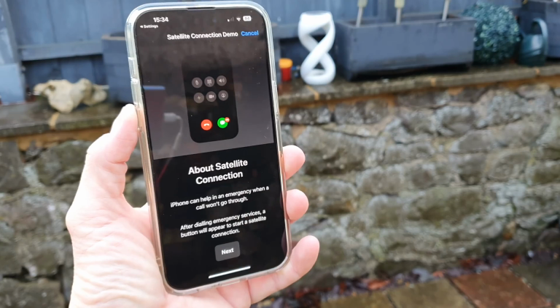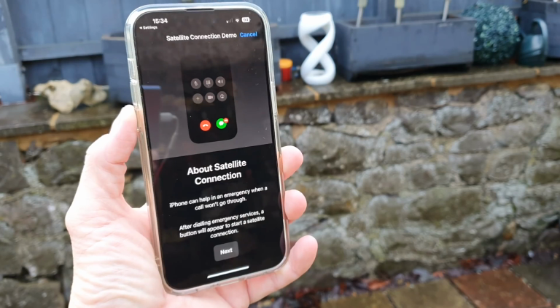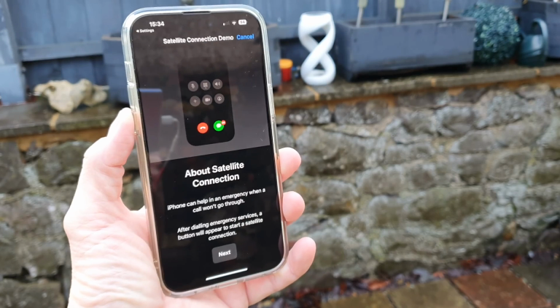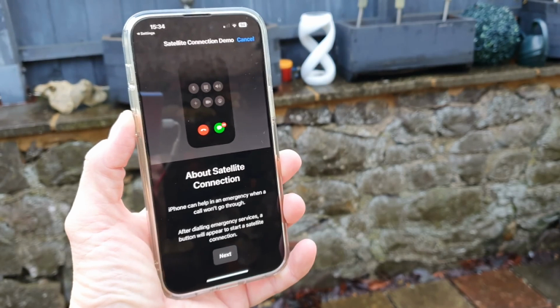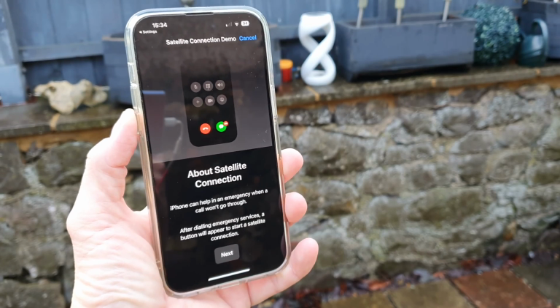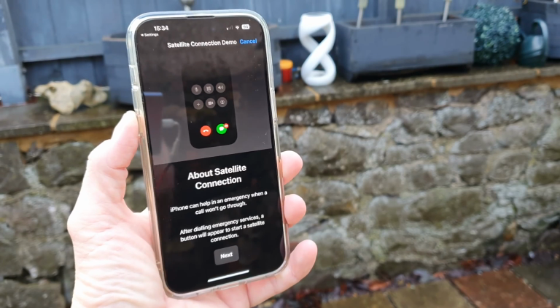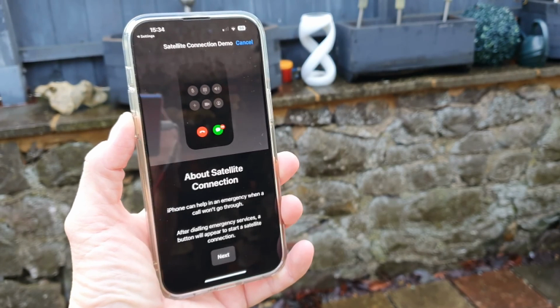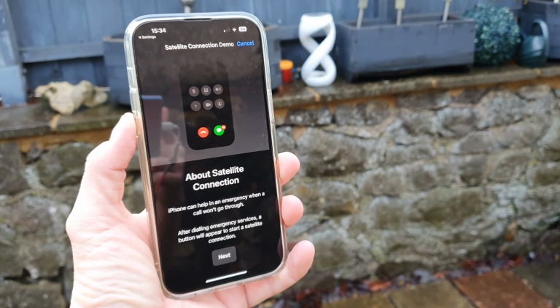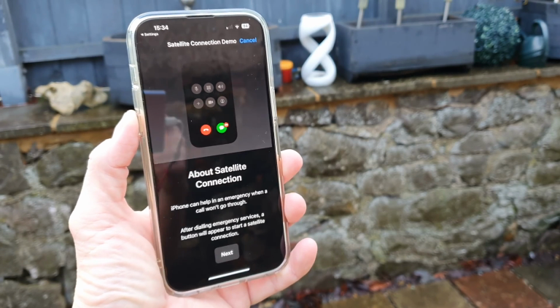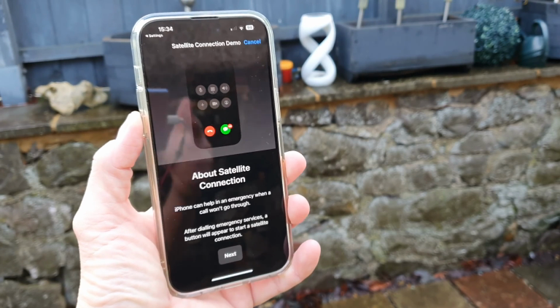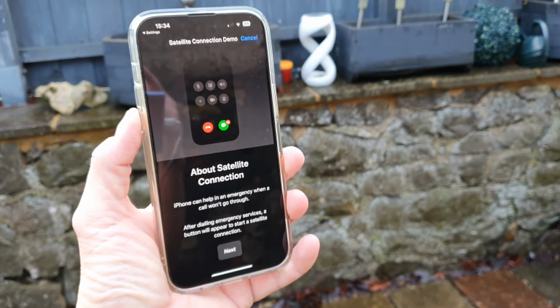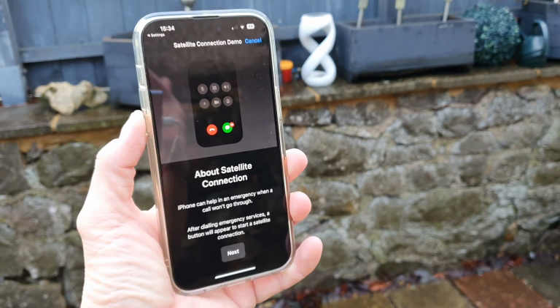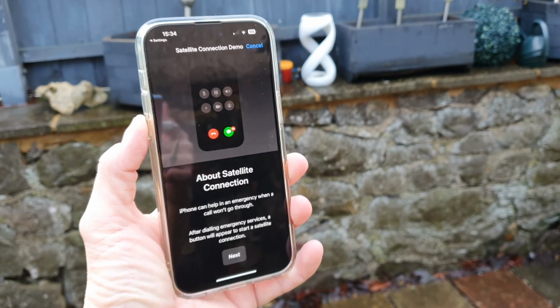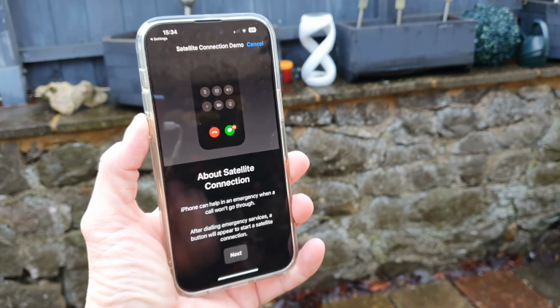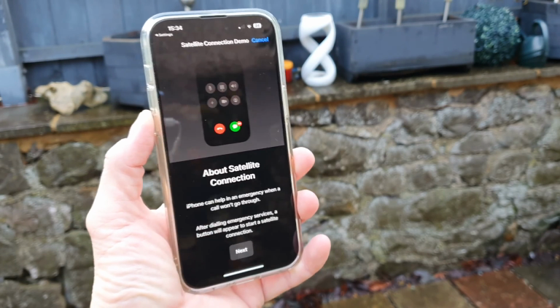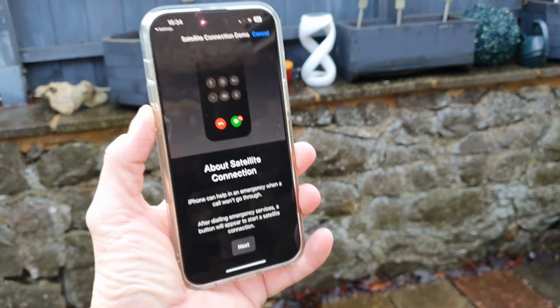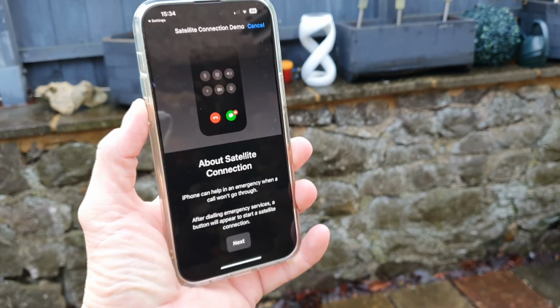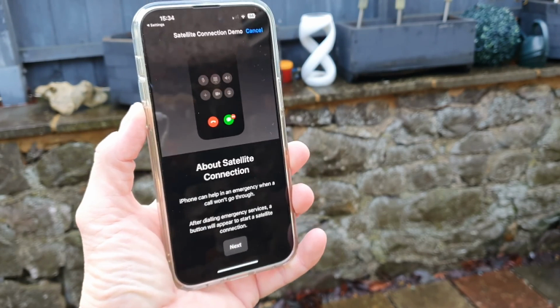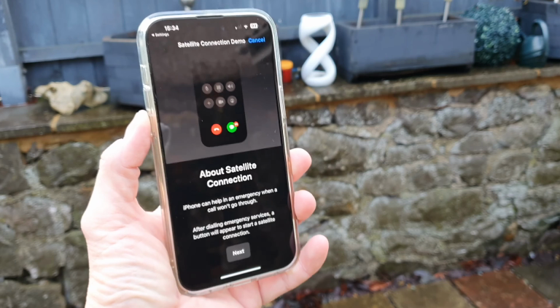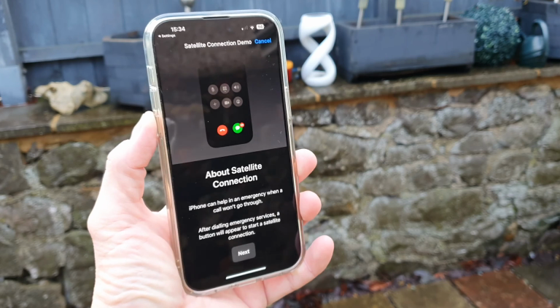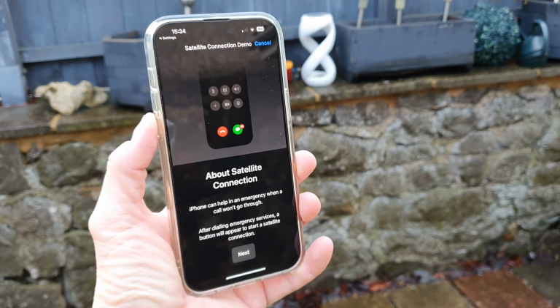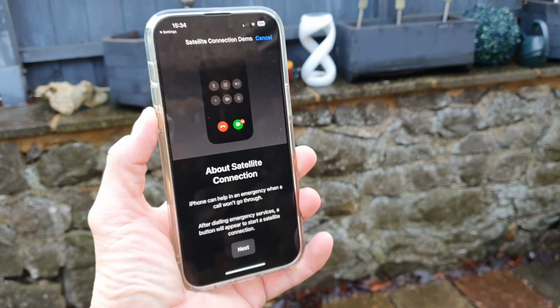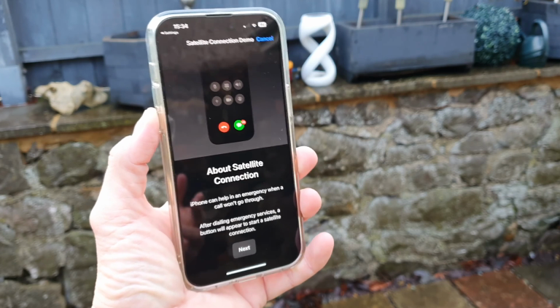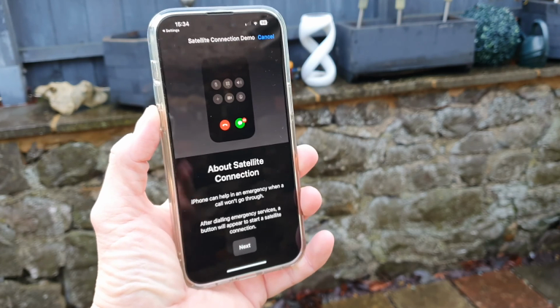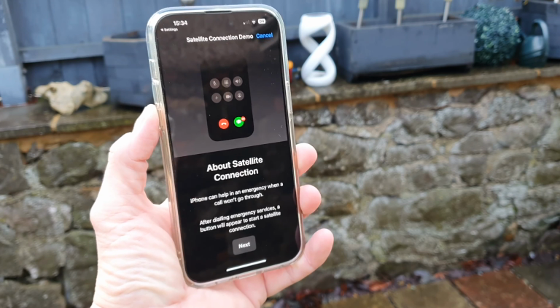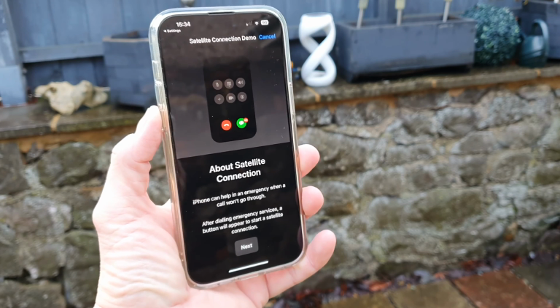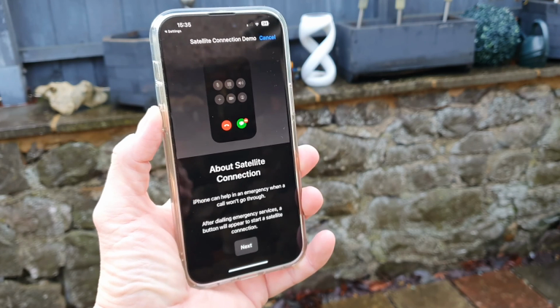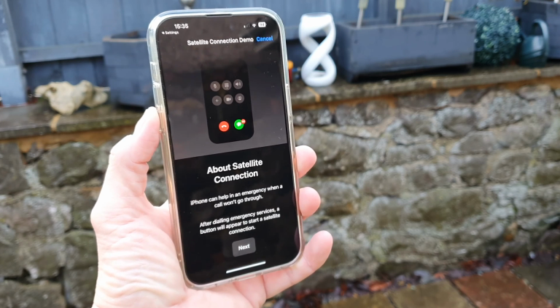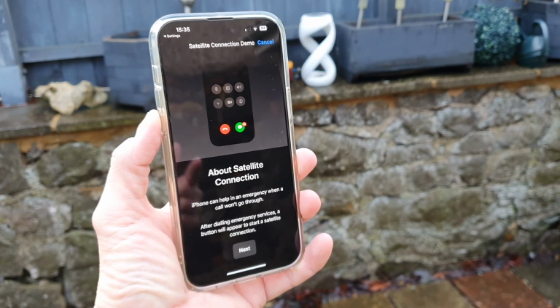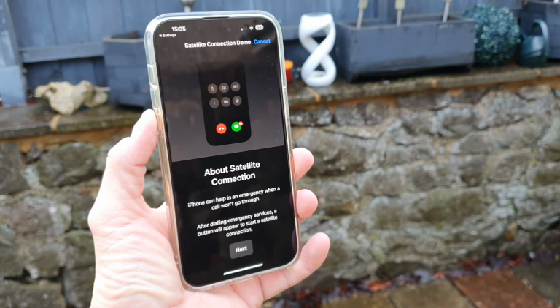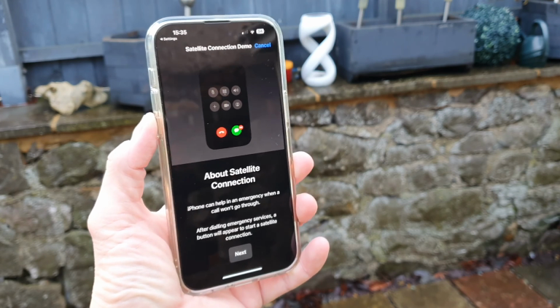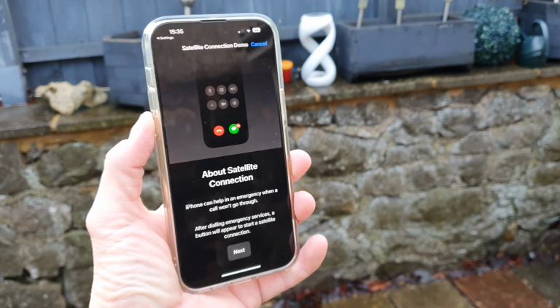This amazing new feature allows you to connect via satellite to the emergency services even if you don't have a phone signal.